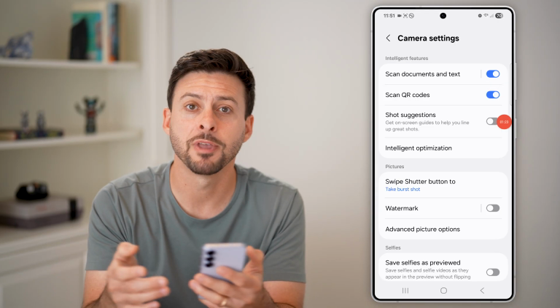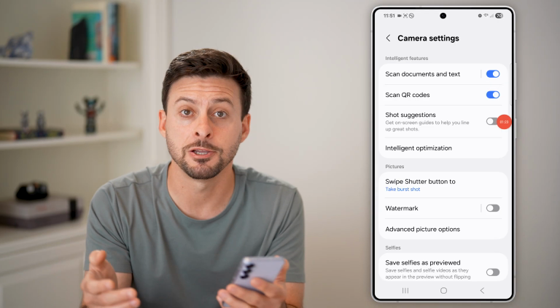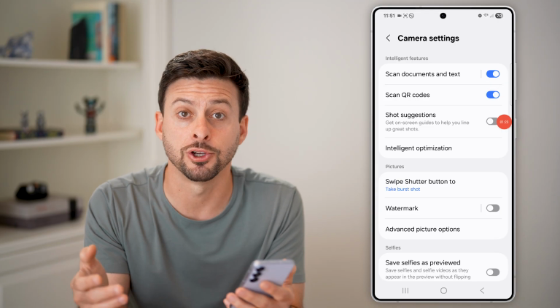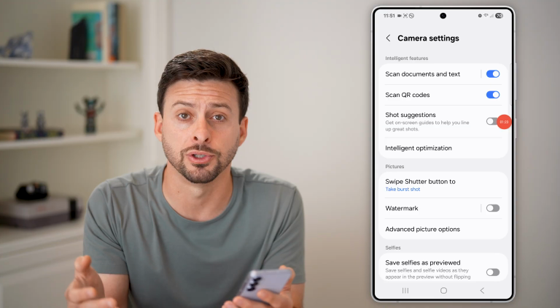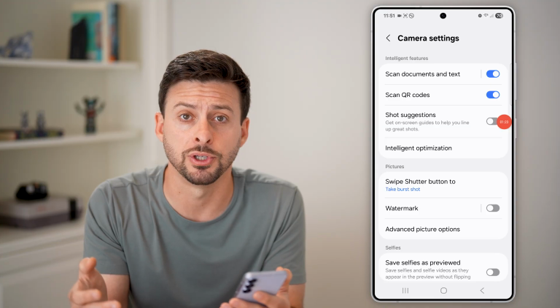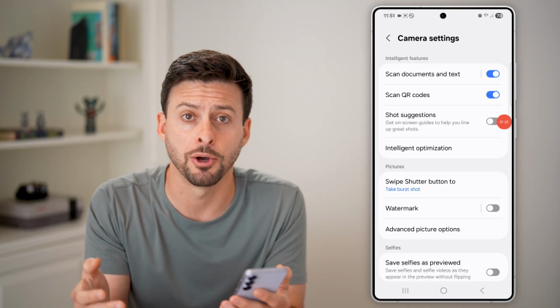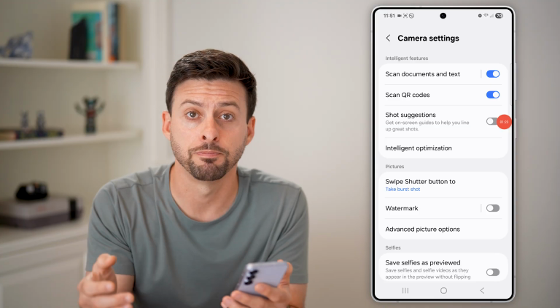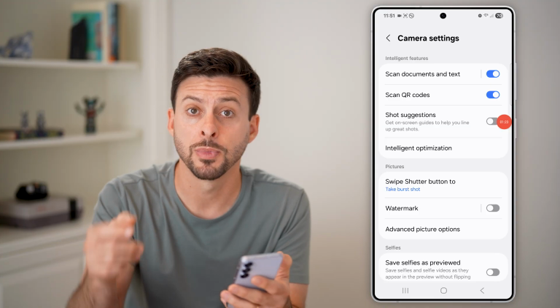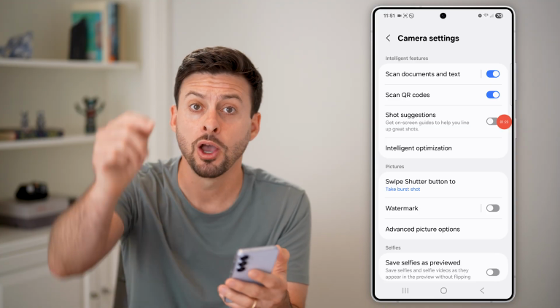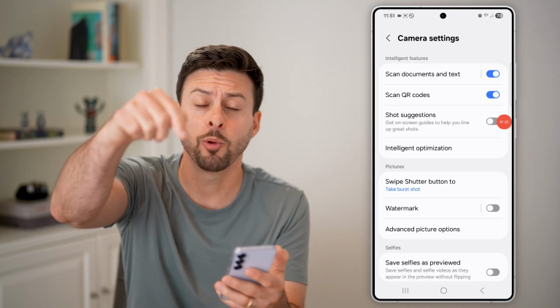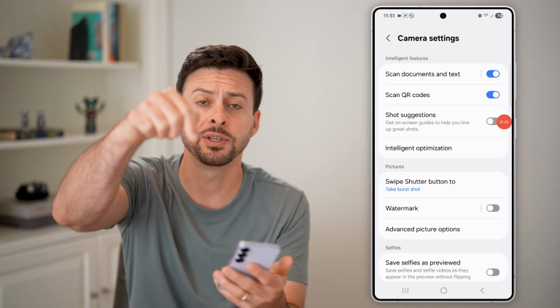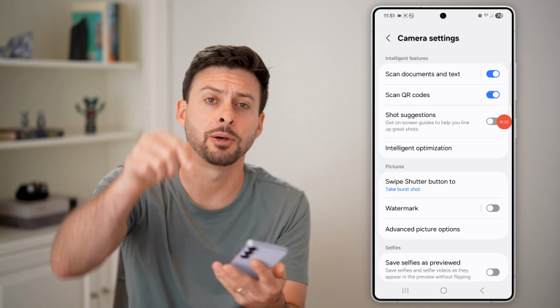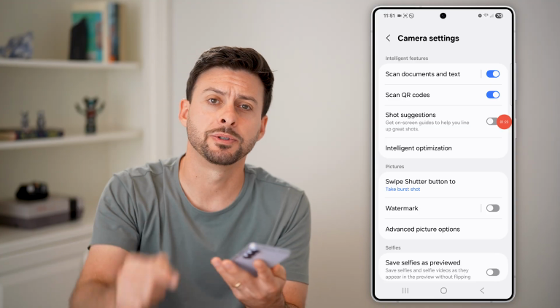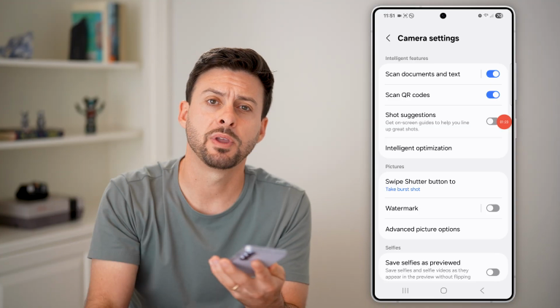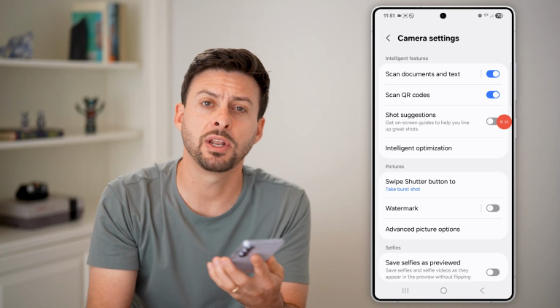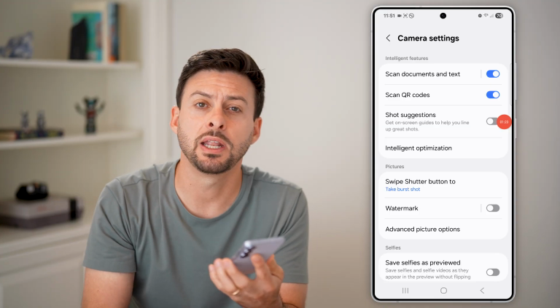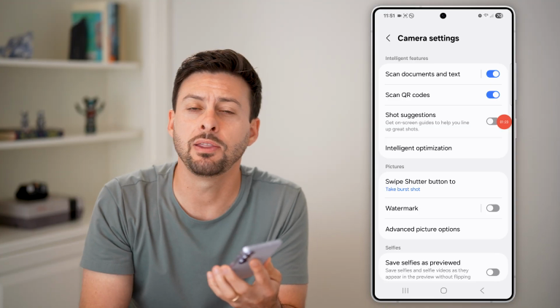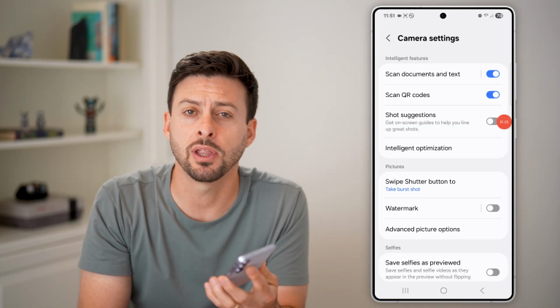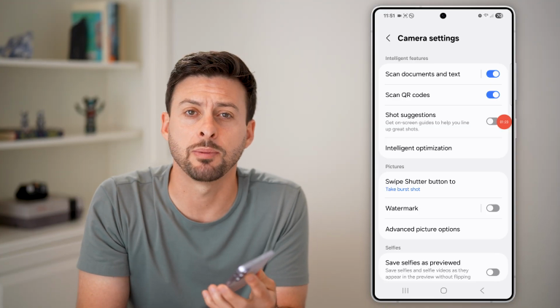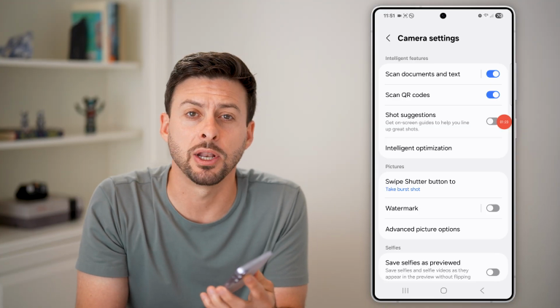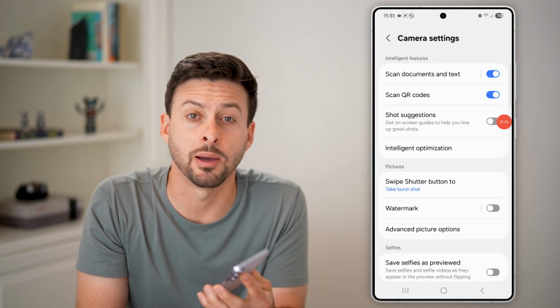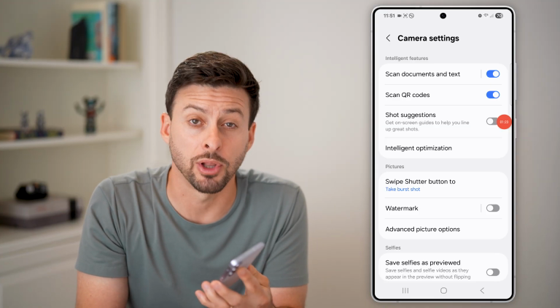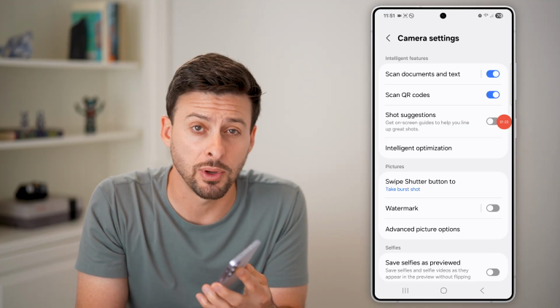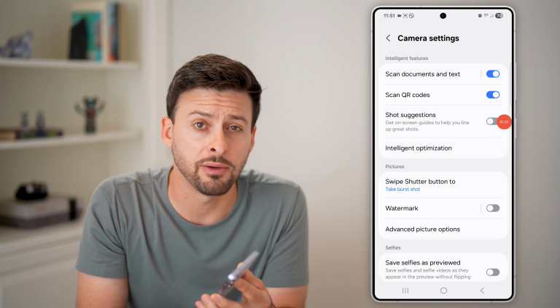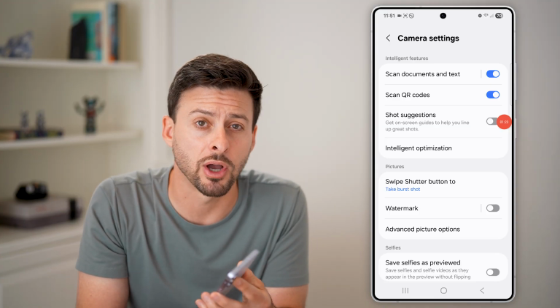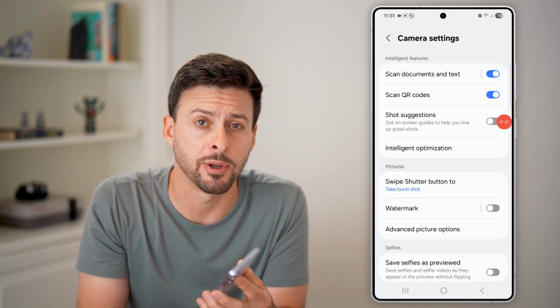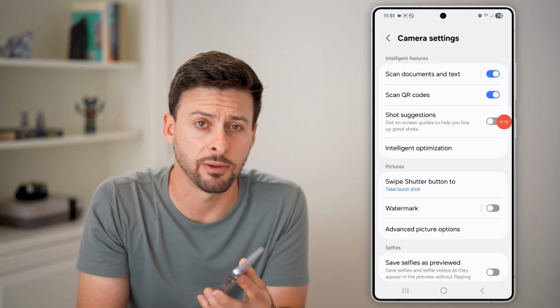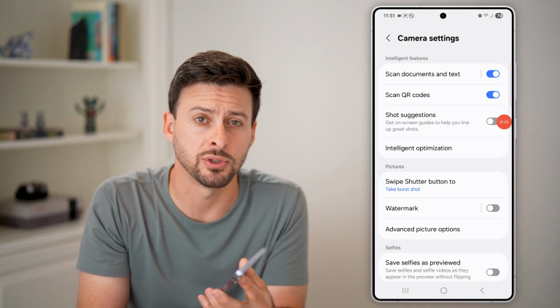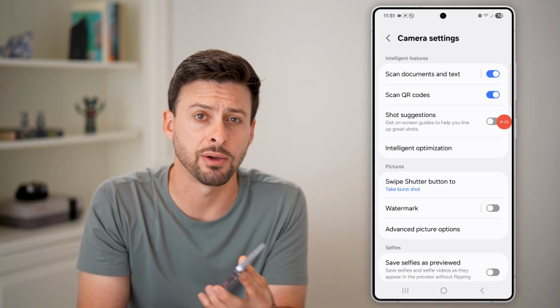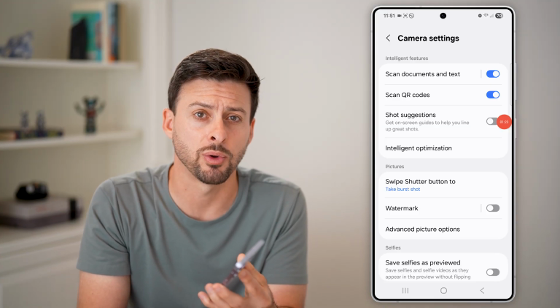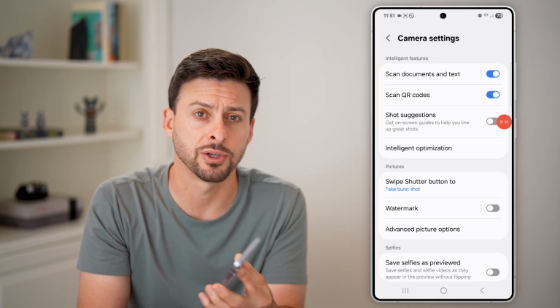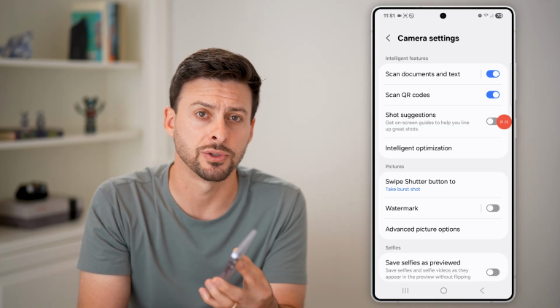And you're good to go. Hope this helps. If it did, hit the like button down below and leave a comment if you have any questions.